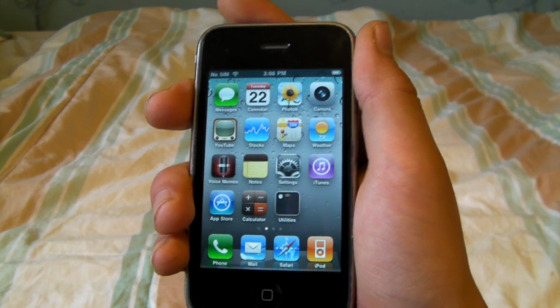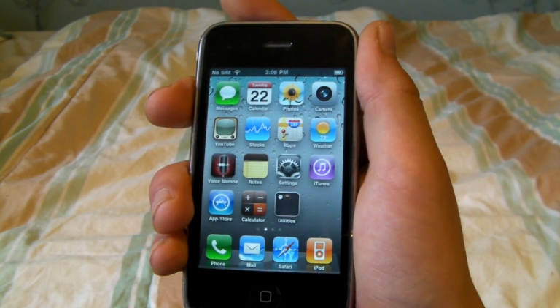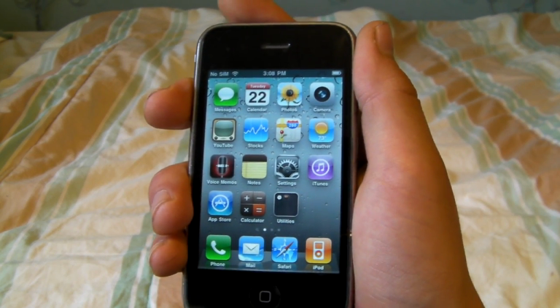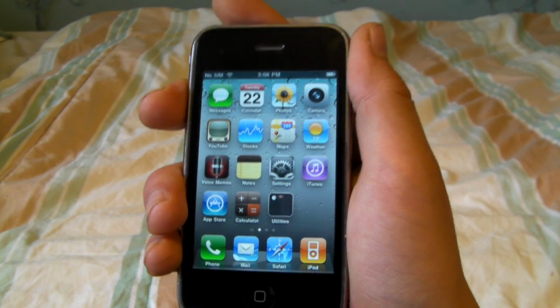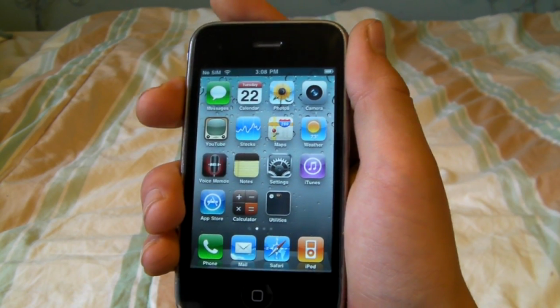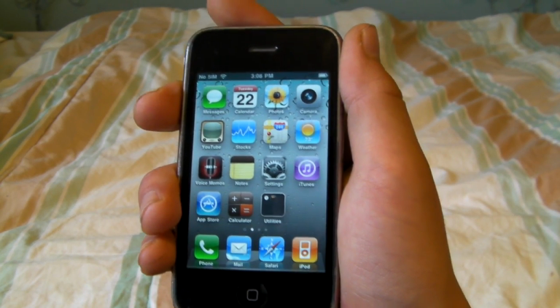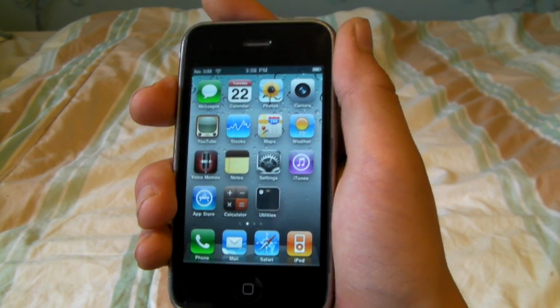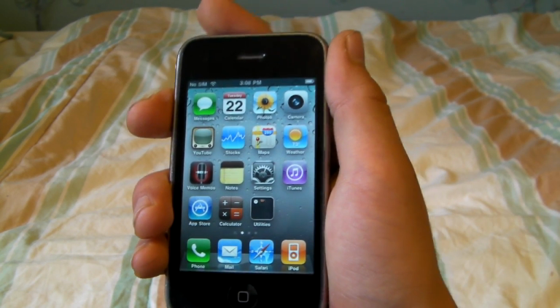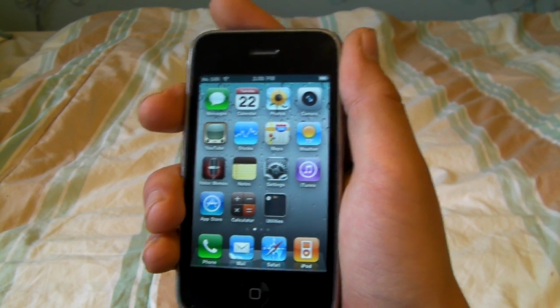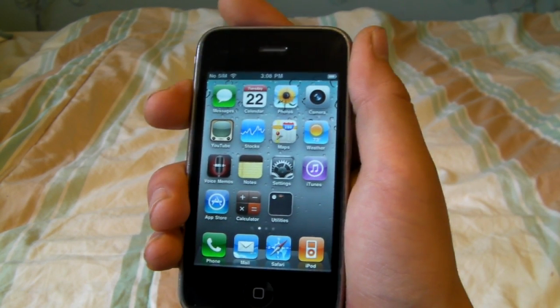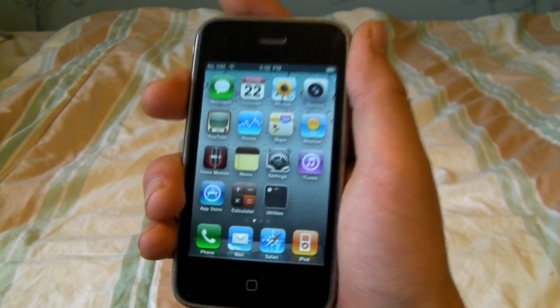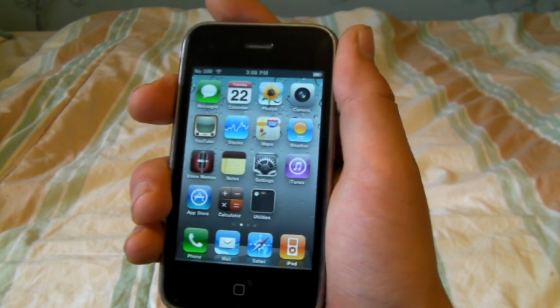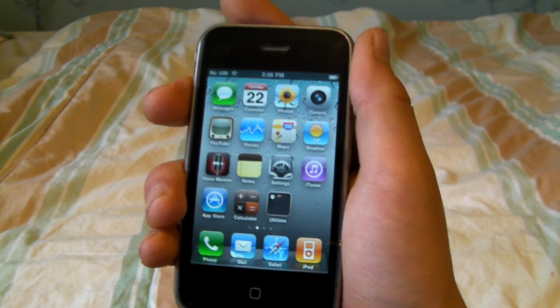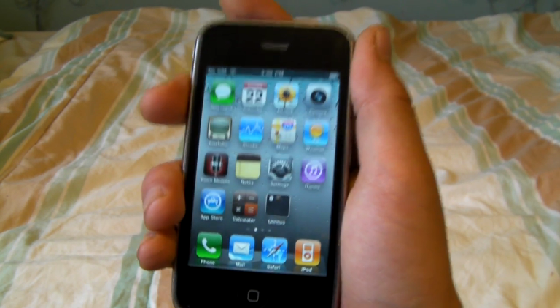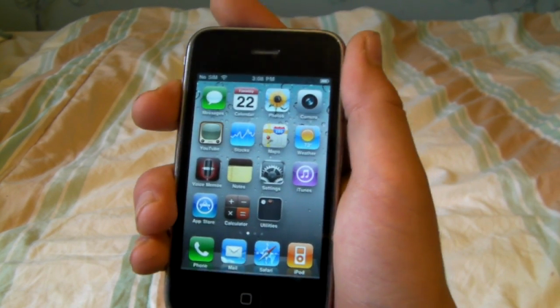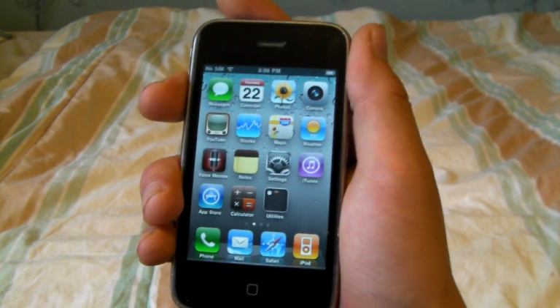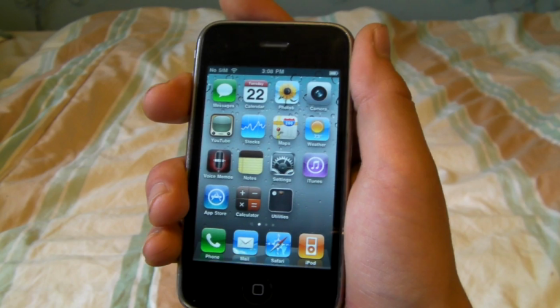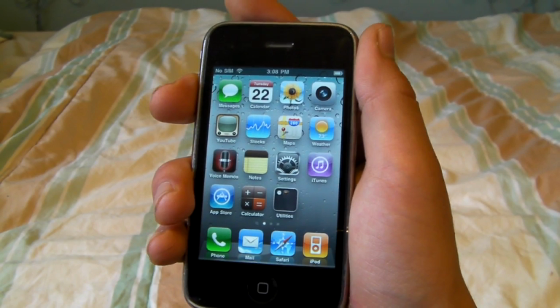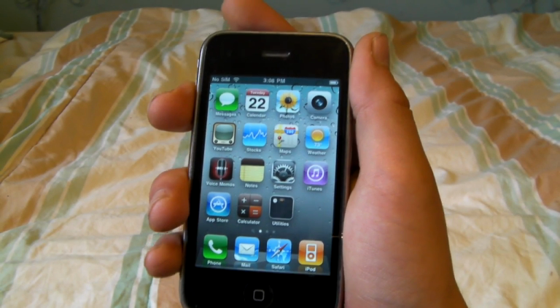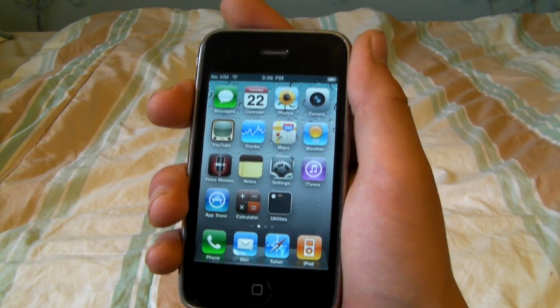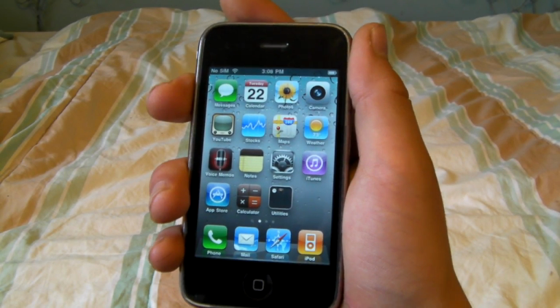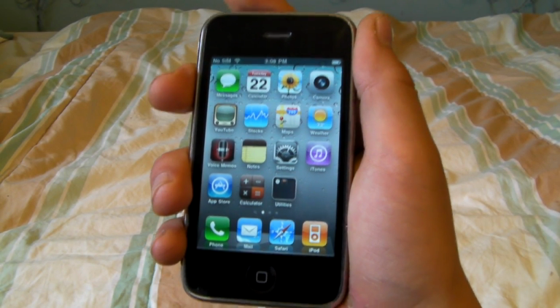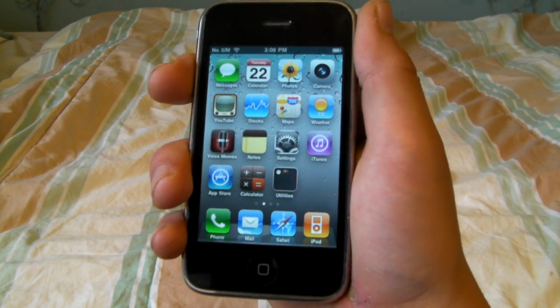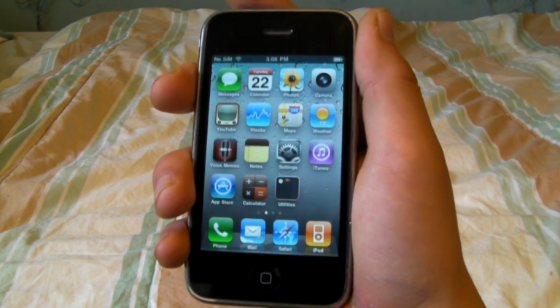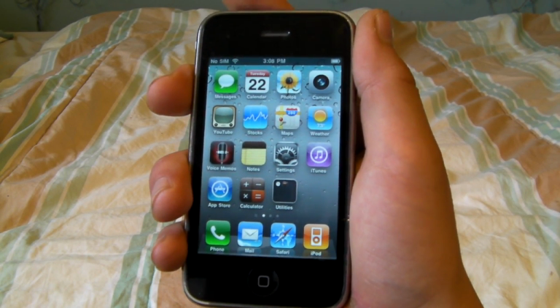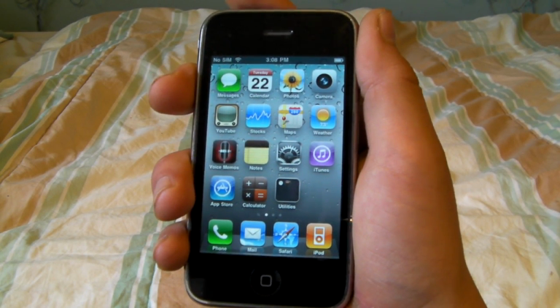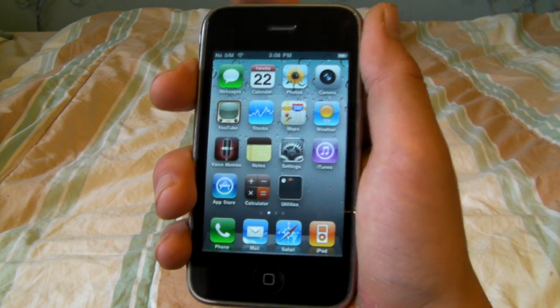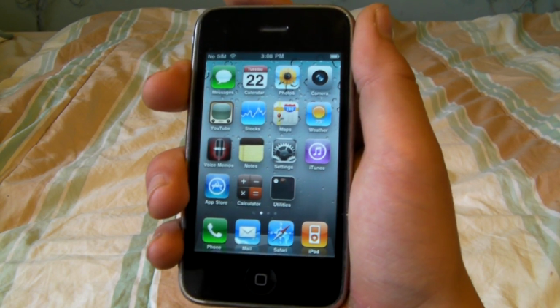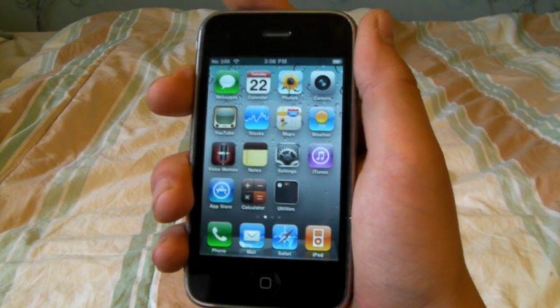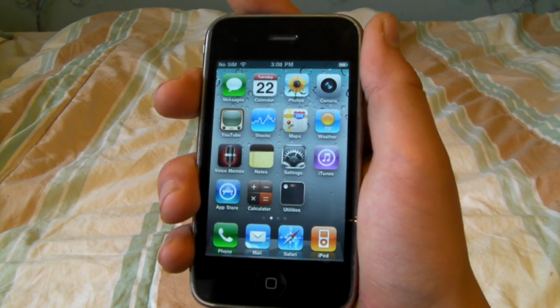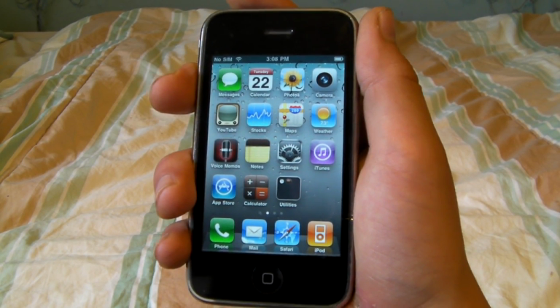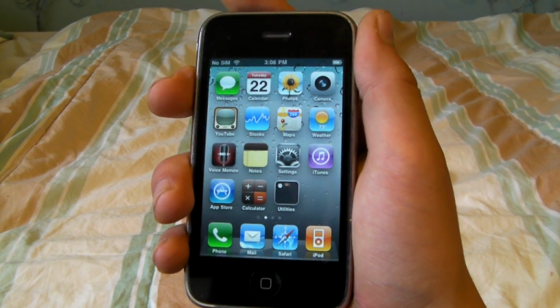And if you have the 3GS, don't update because there's not a jailbreak available yet, but as soon as it becomes available I will post a video on it.